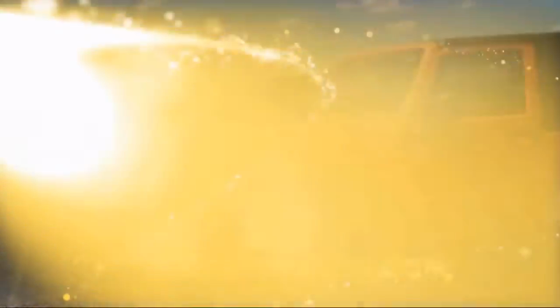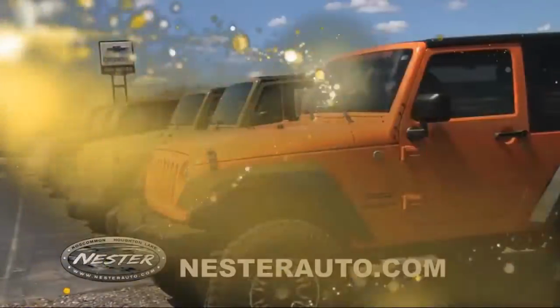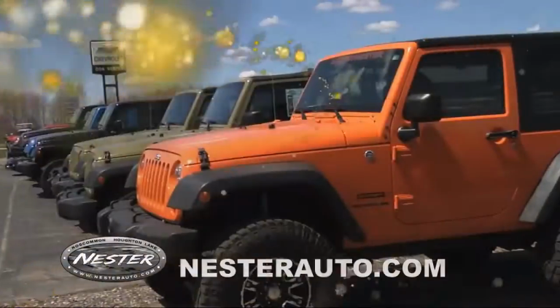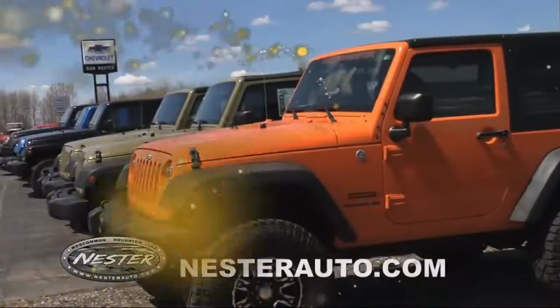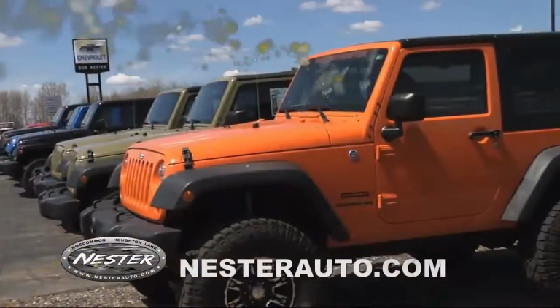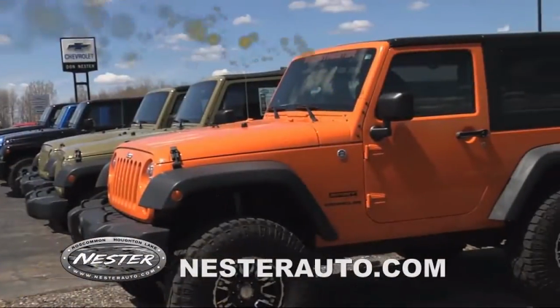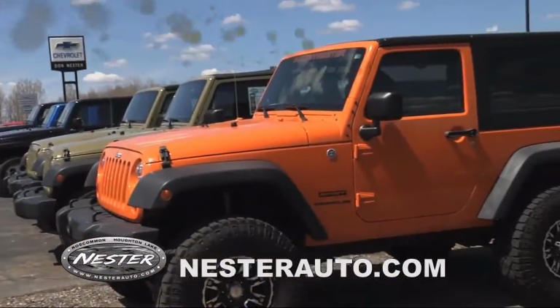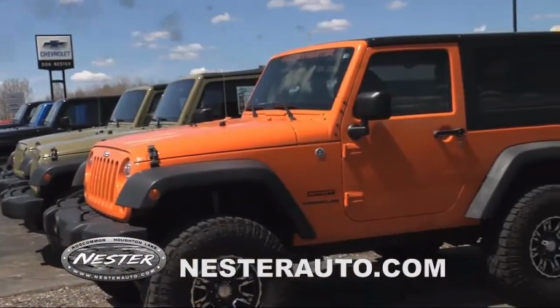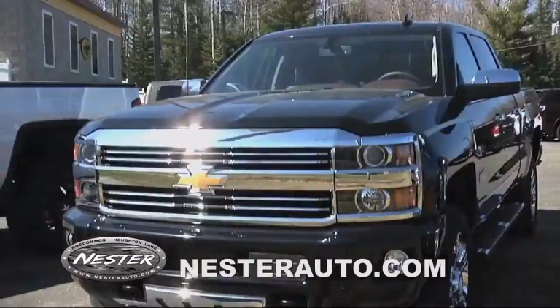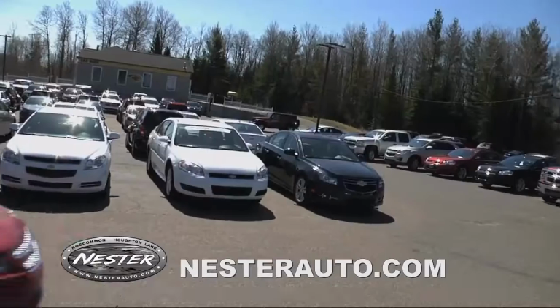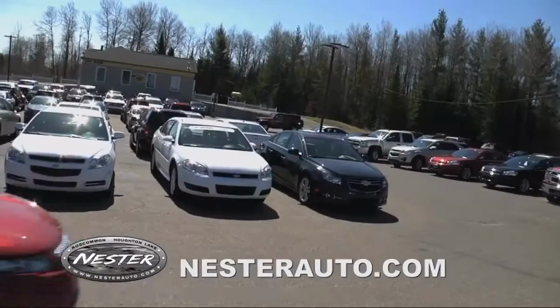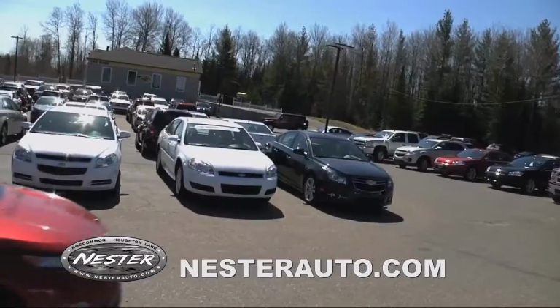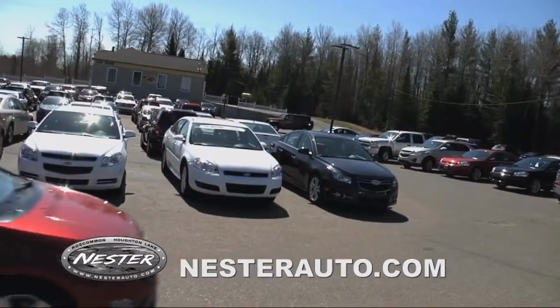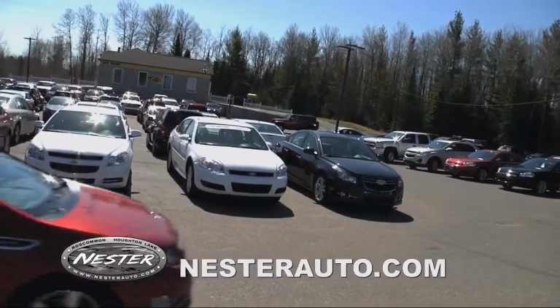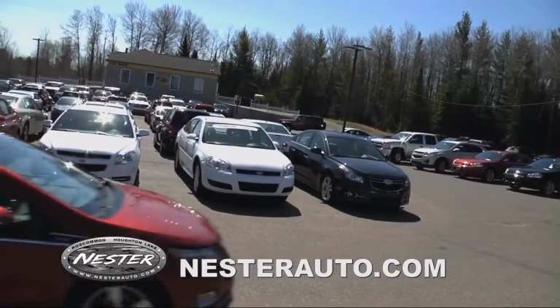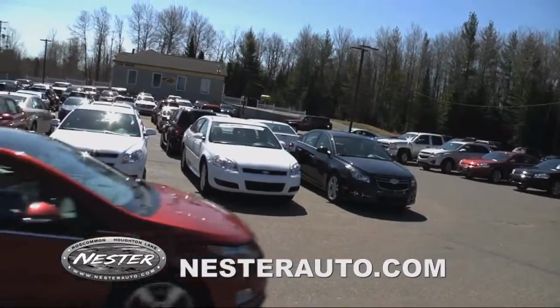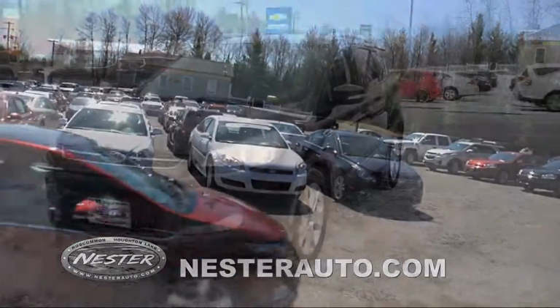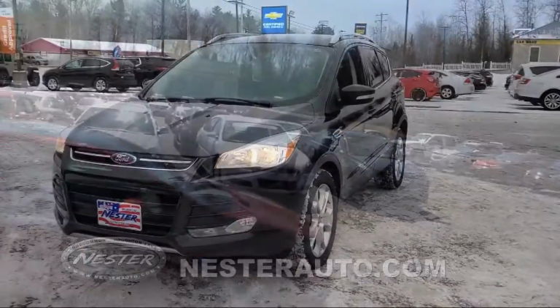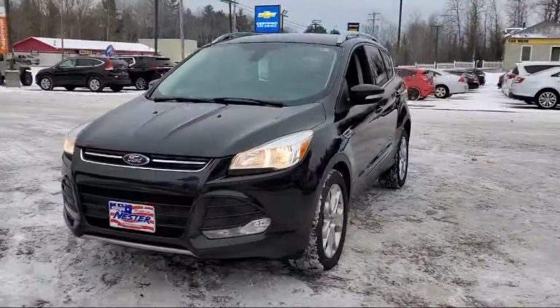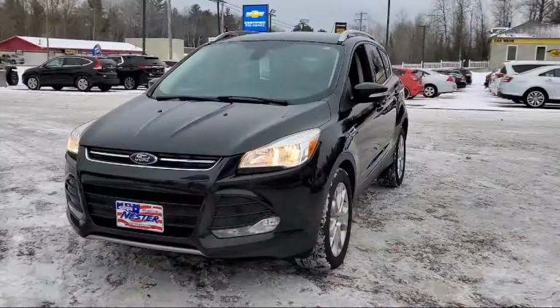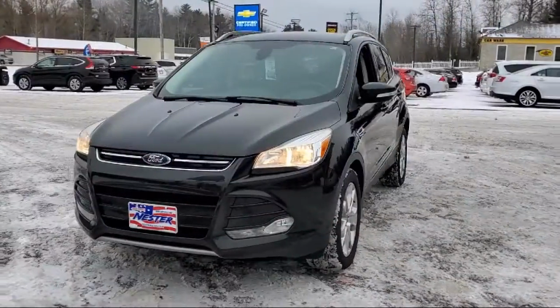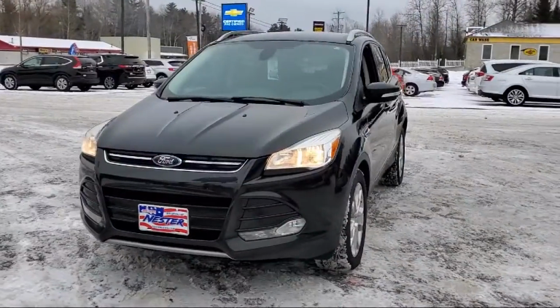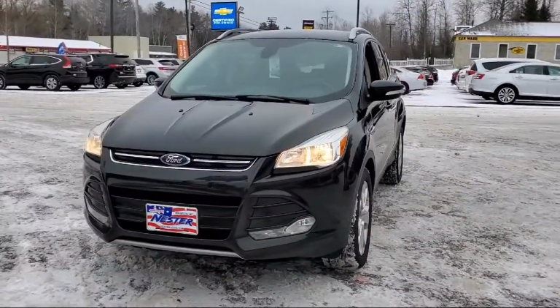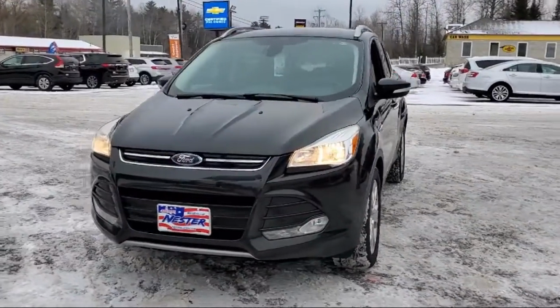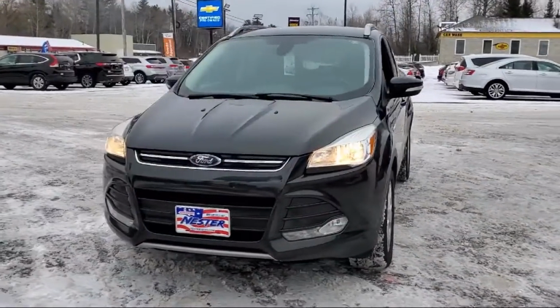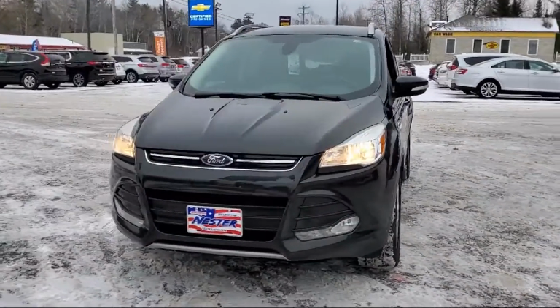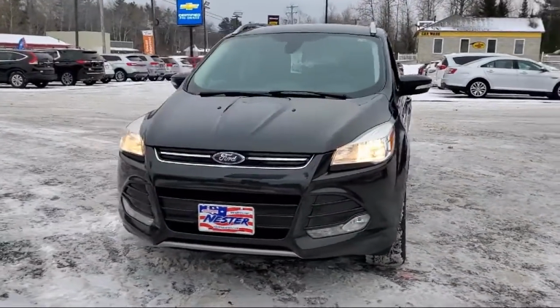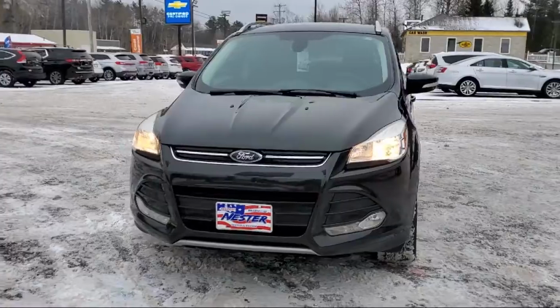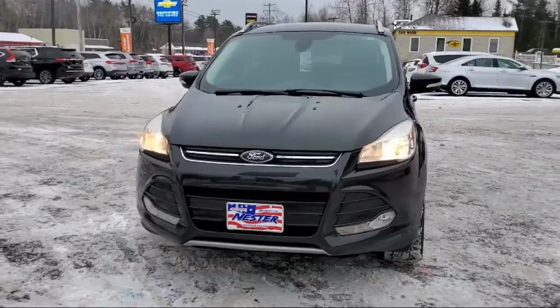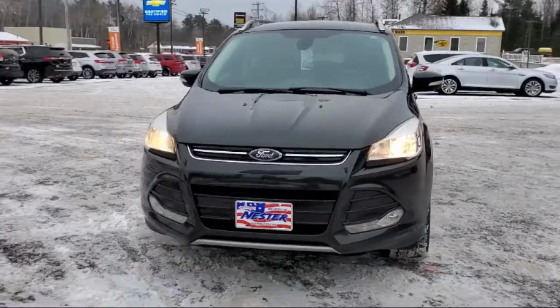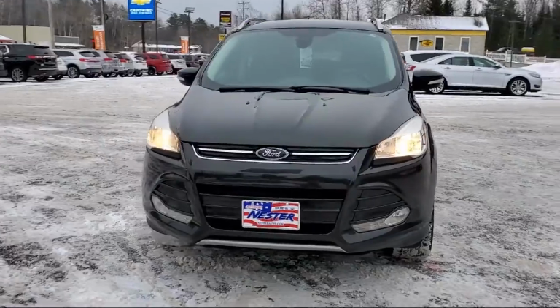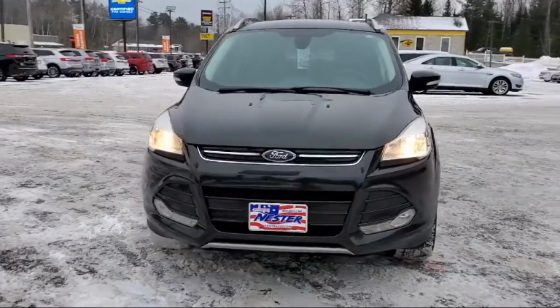Welcome to Don Nestor Chevrolet, and here's a look at another one of our great vehicles from our inventory.